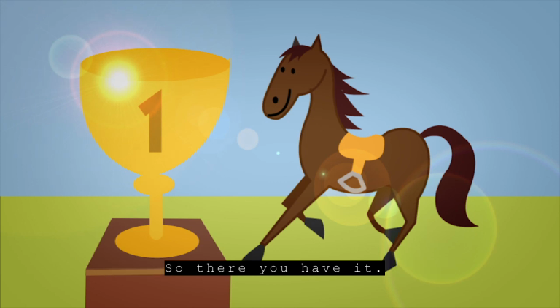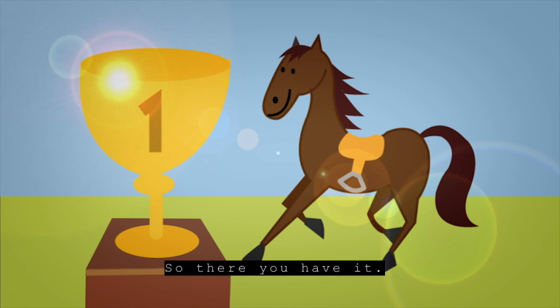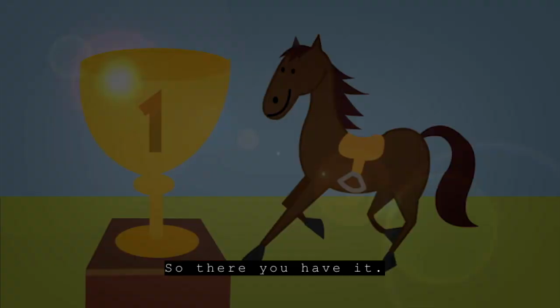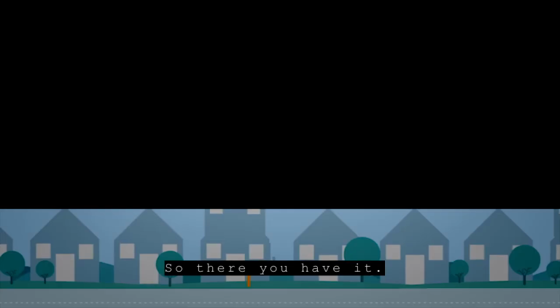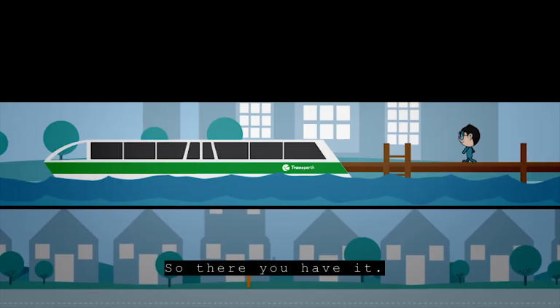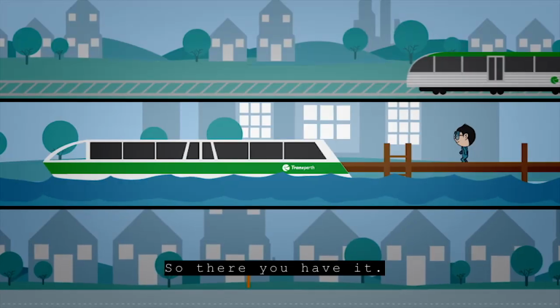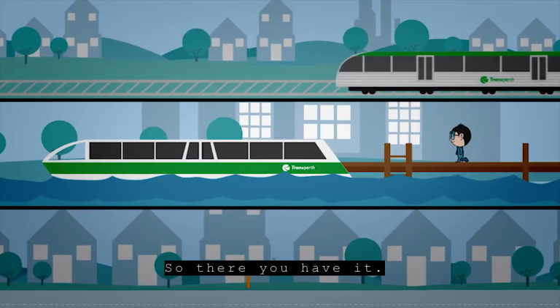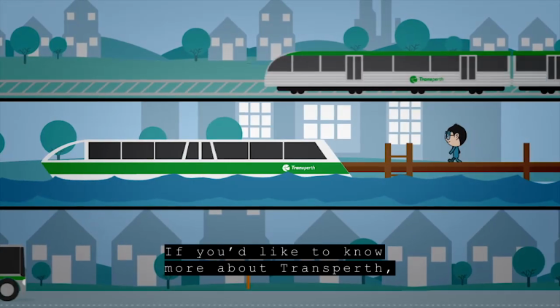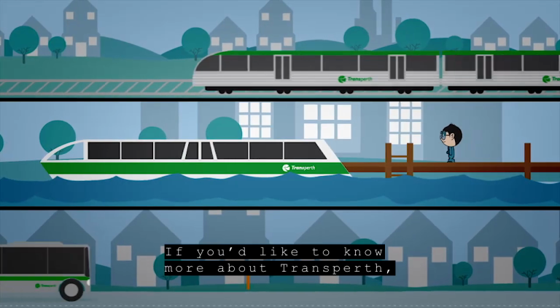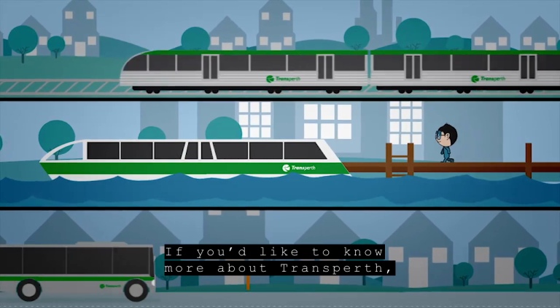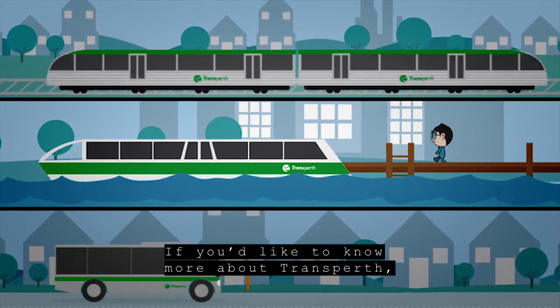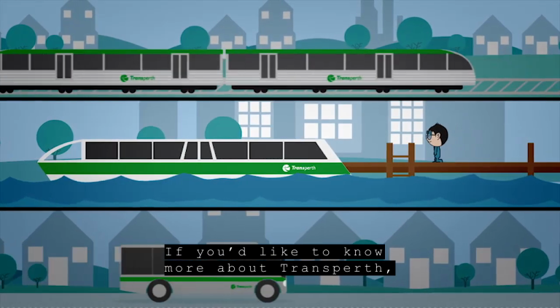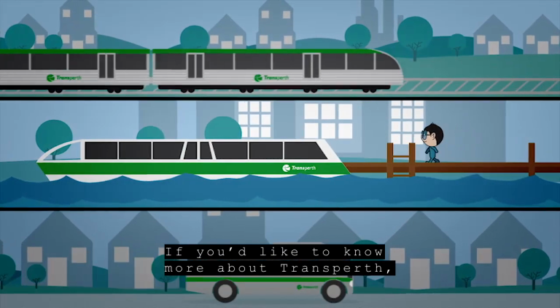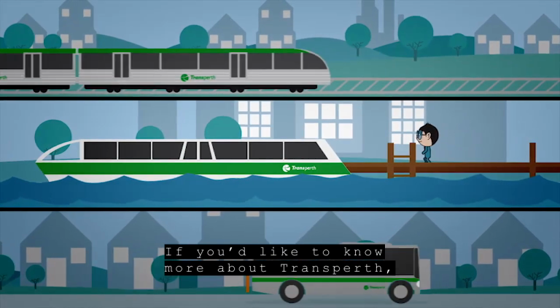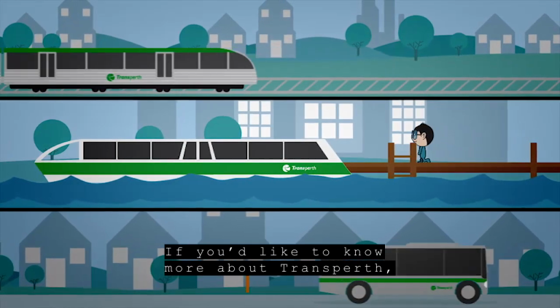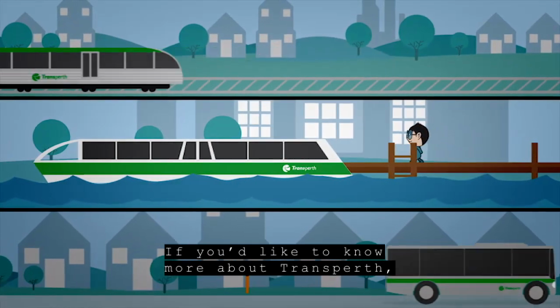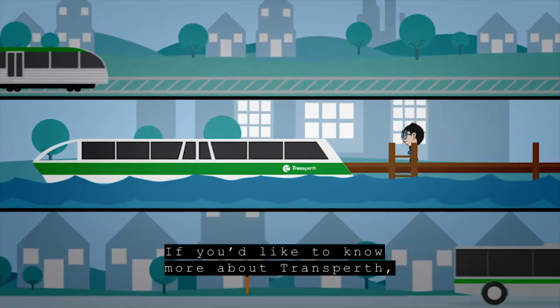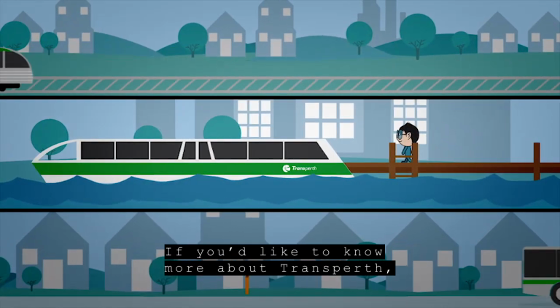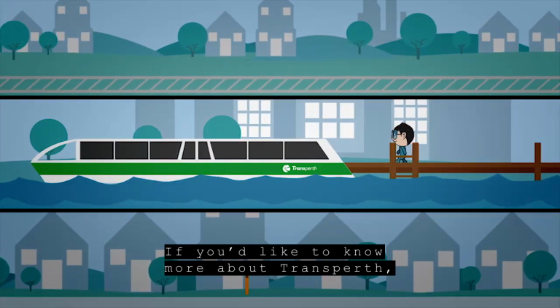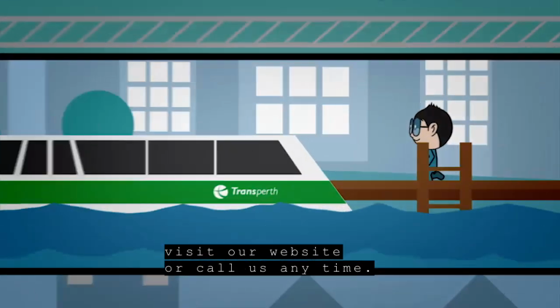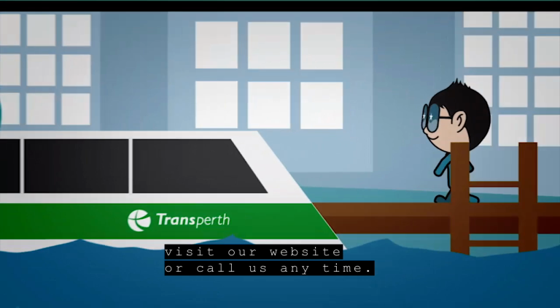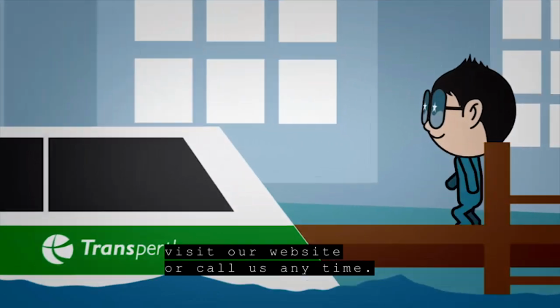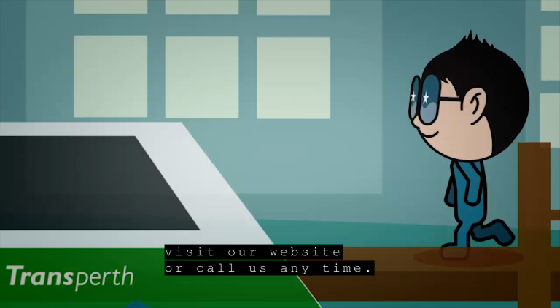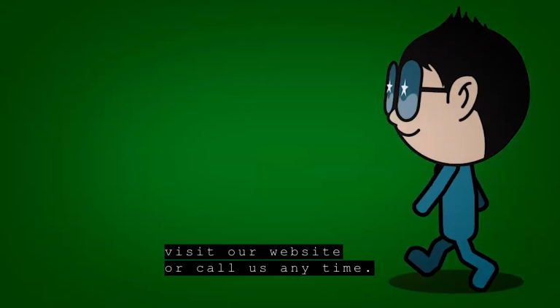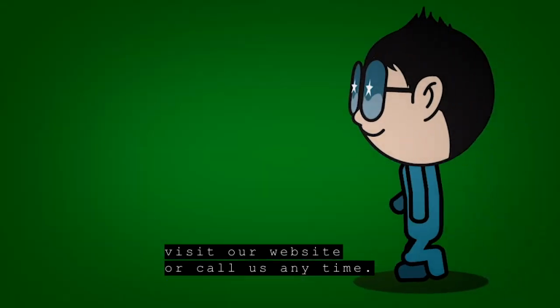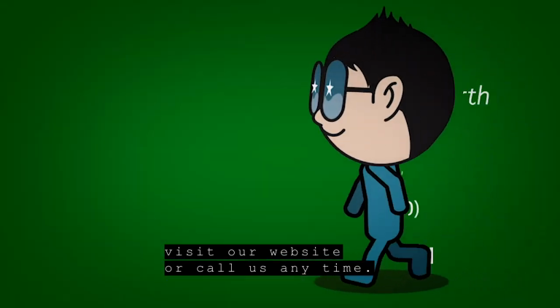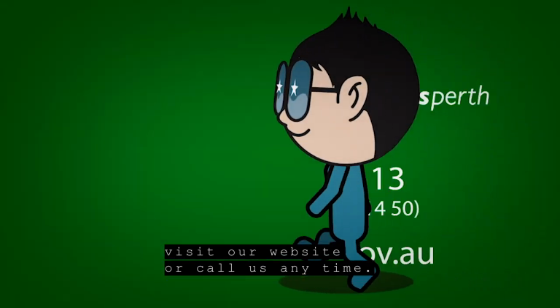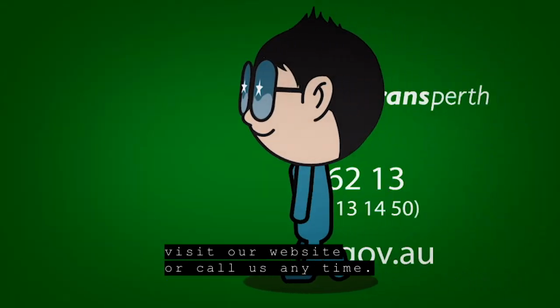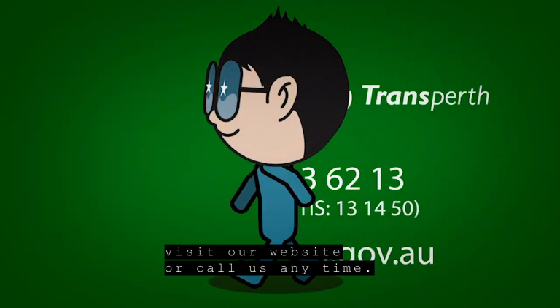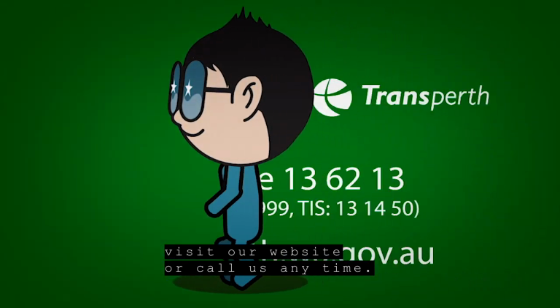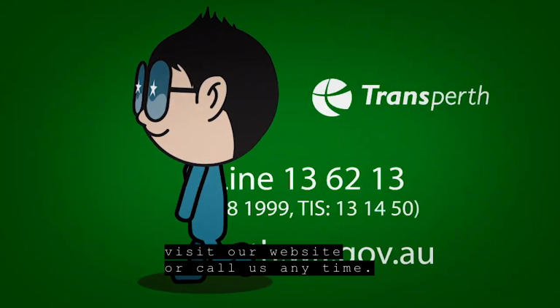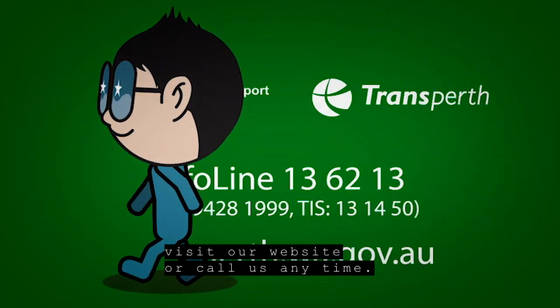So there you have it. If you'd like to know more about Transperth, visit our website or call us anytime.